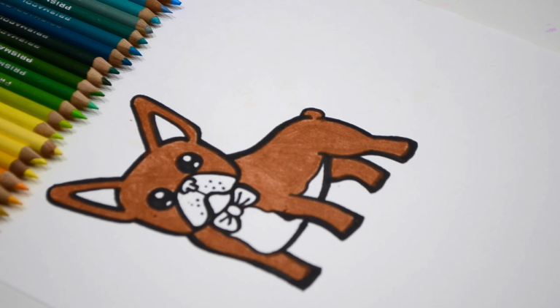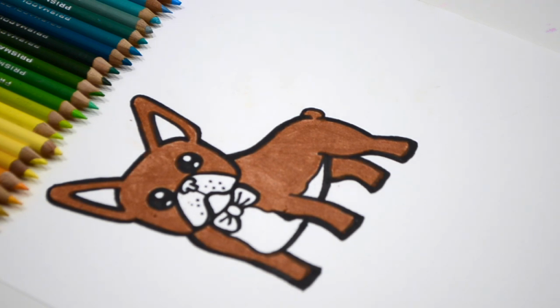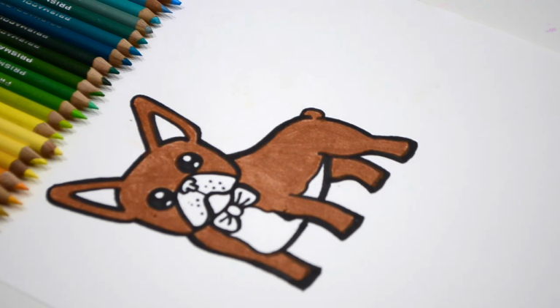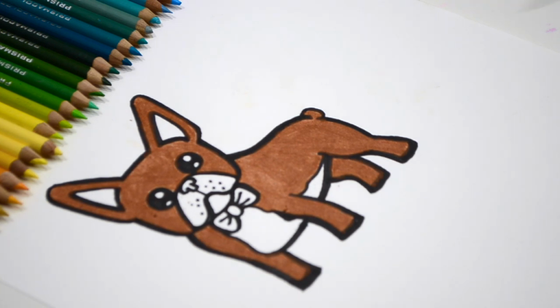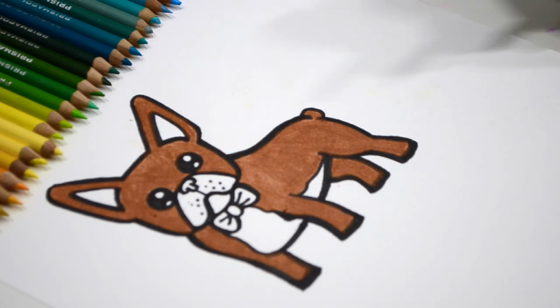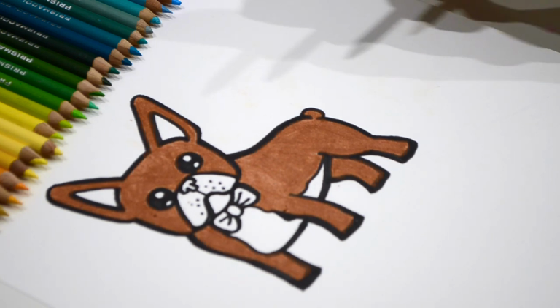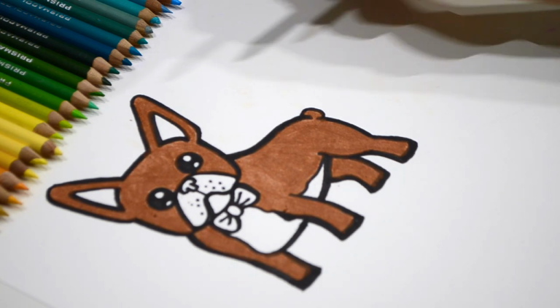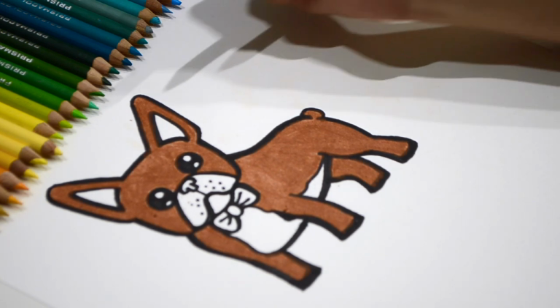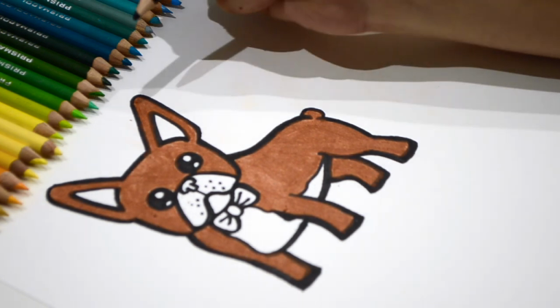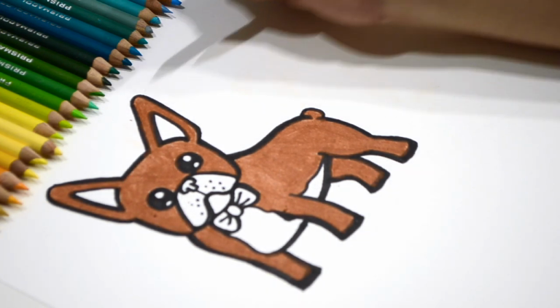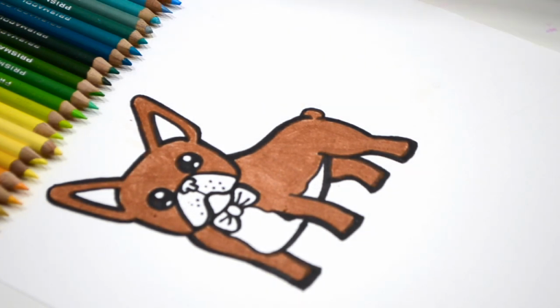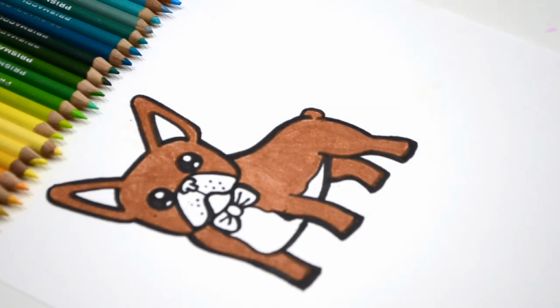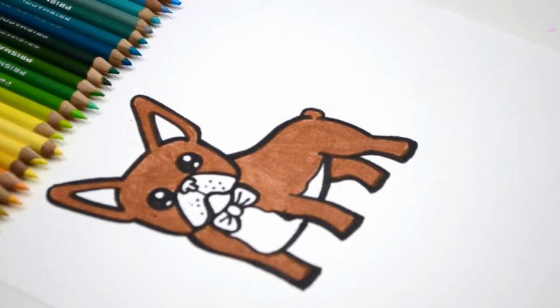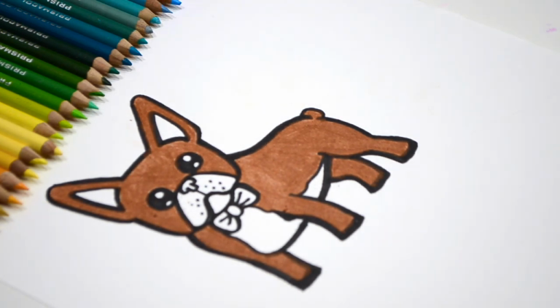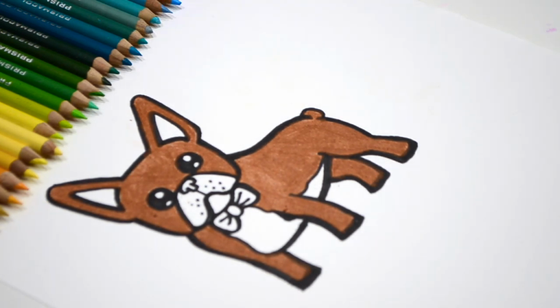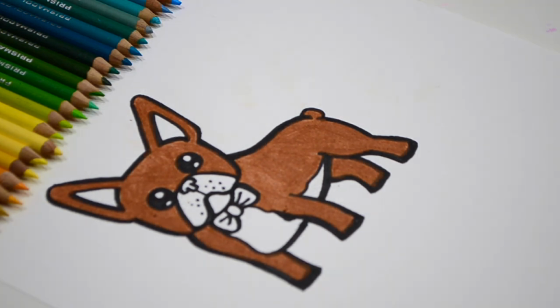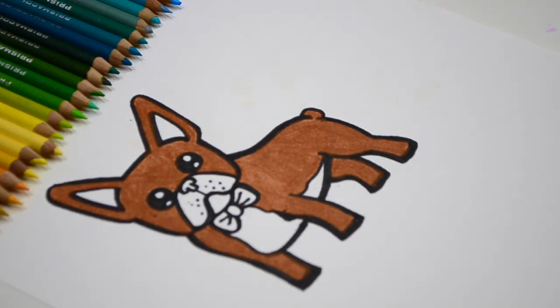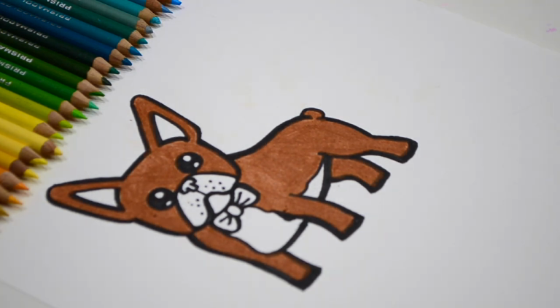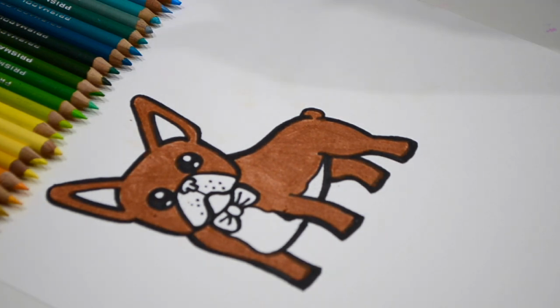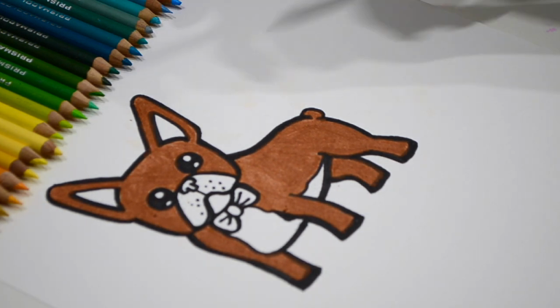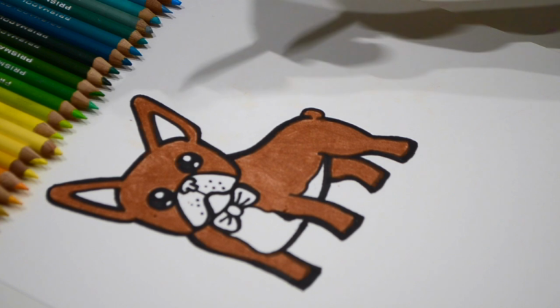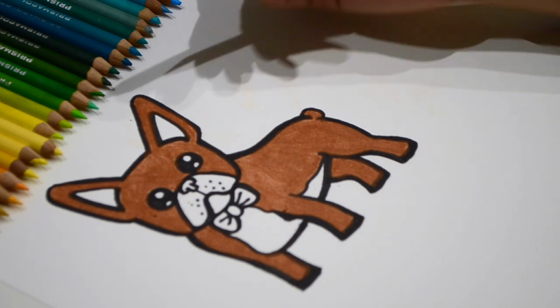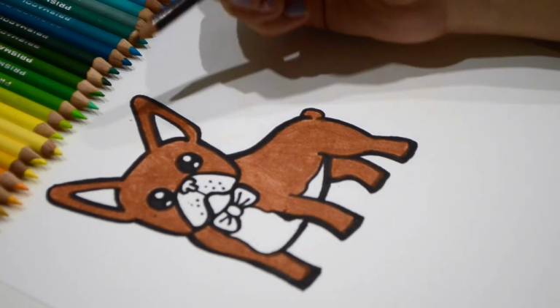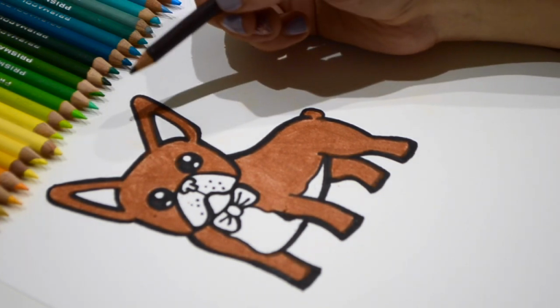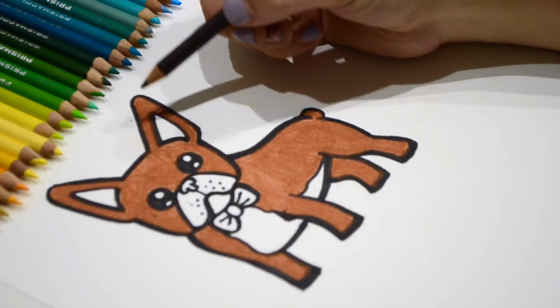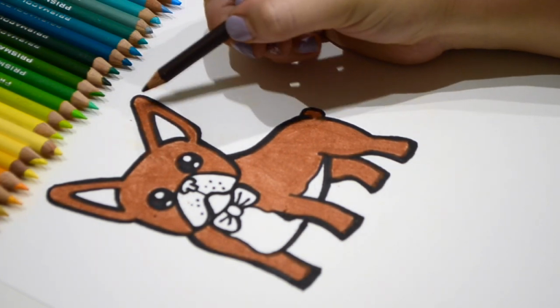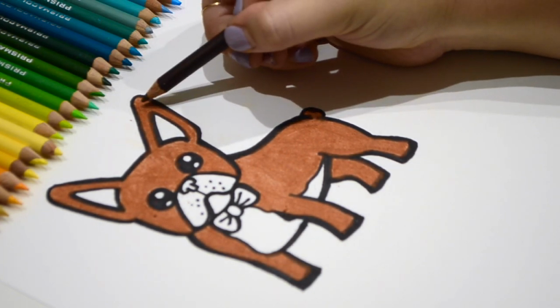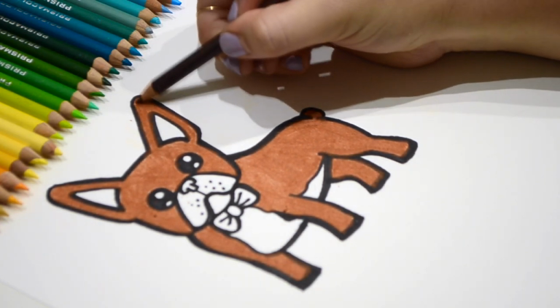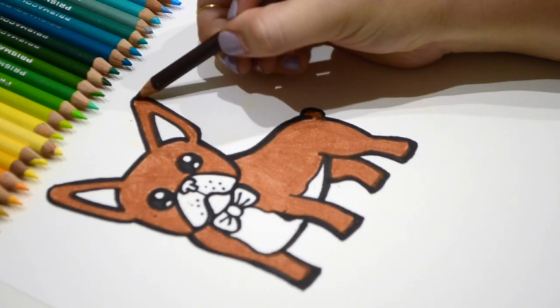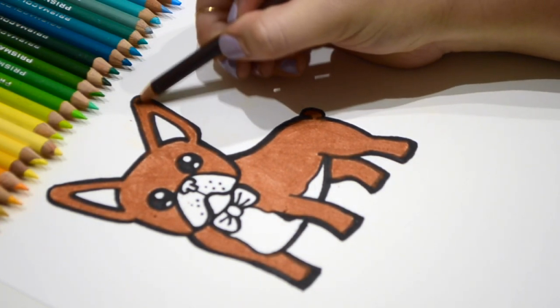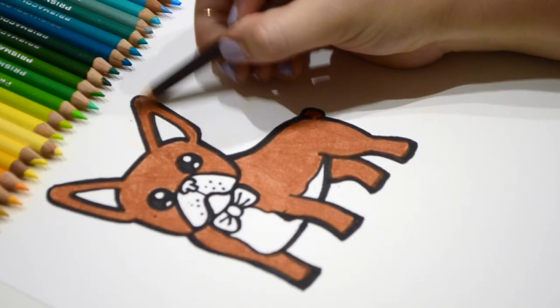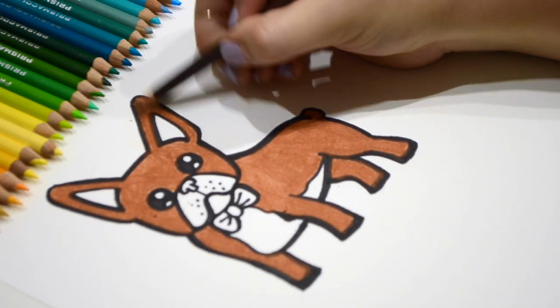Now I'm going to go in with a darker color brown and I'm going to do a few areas up top and make them blend.